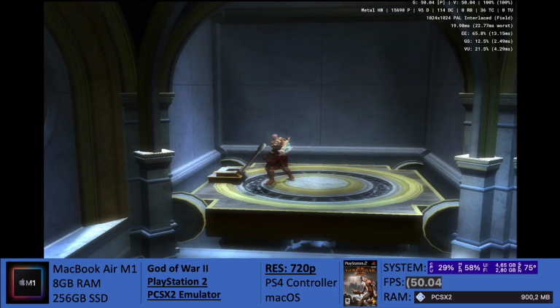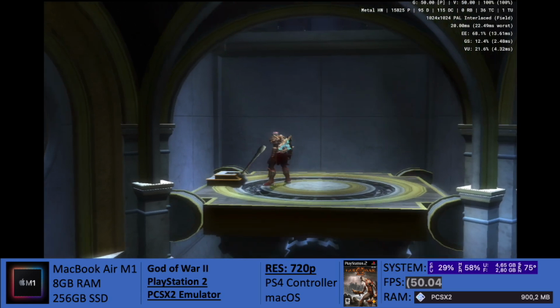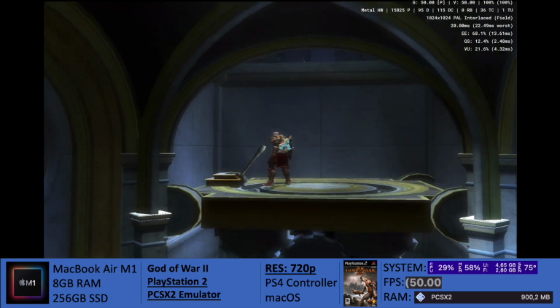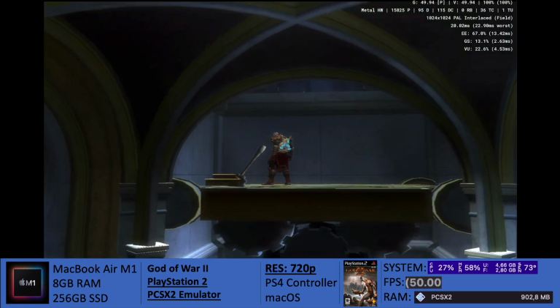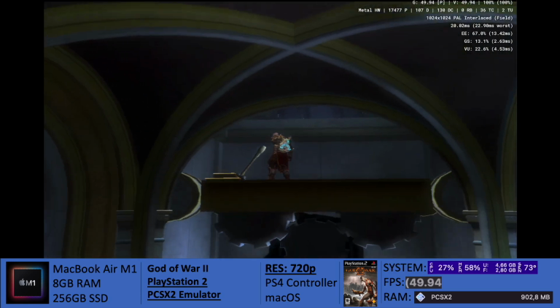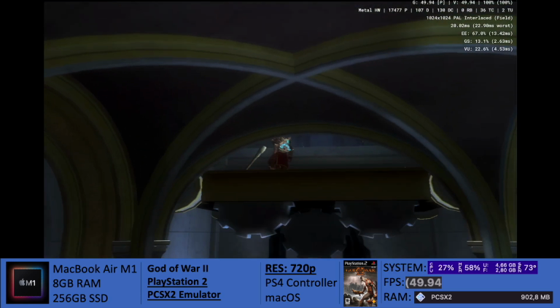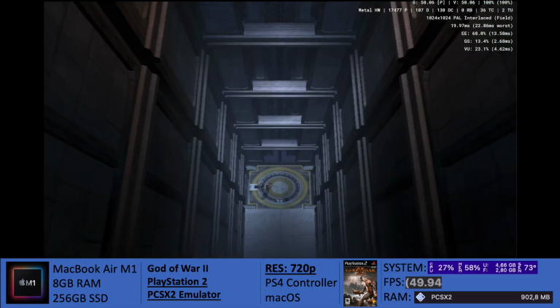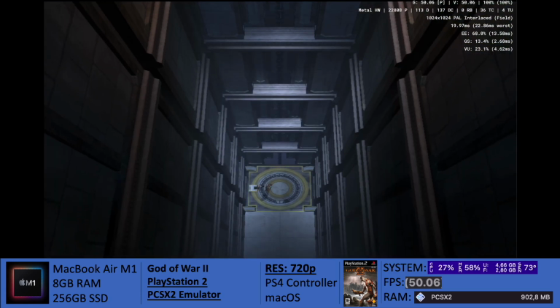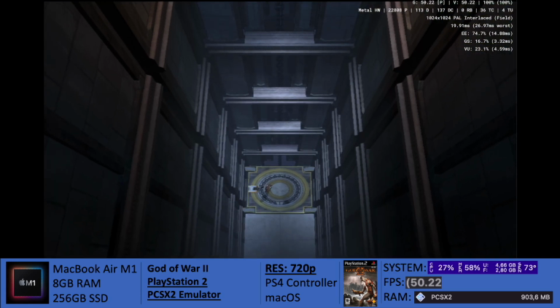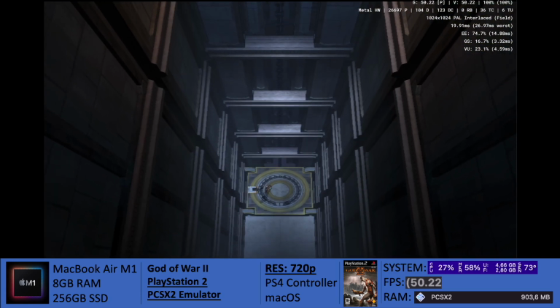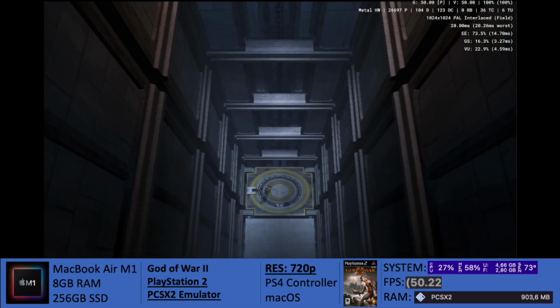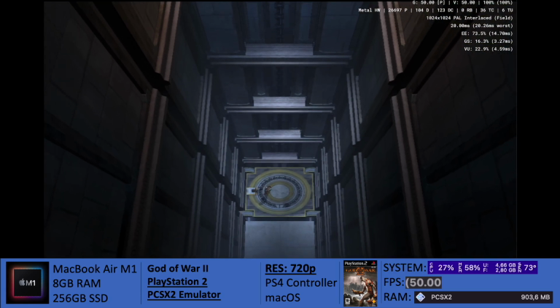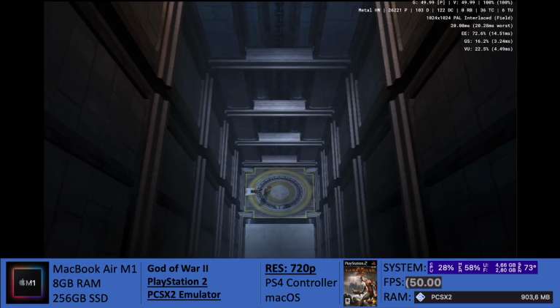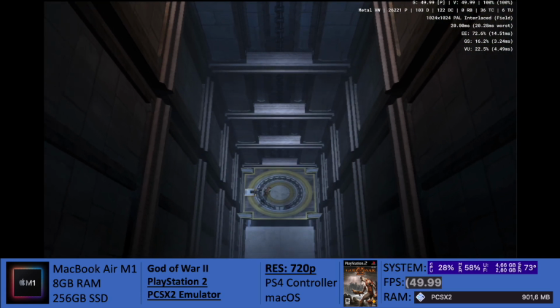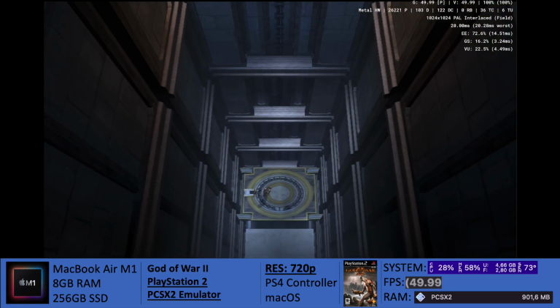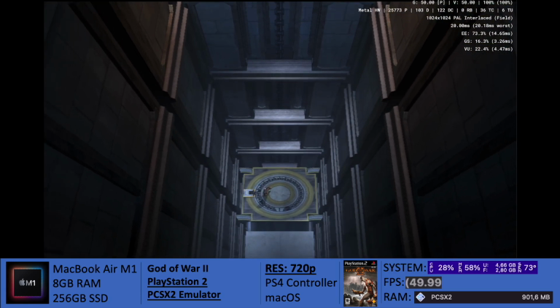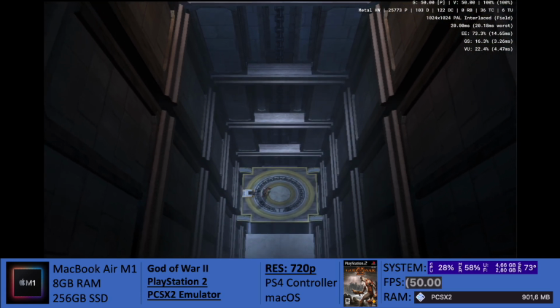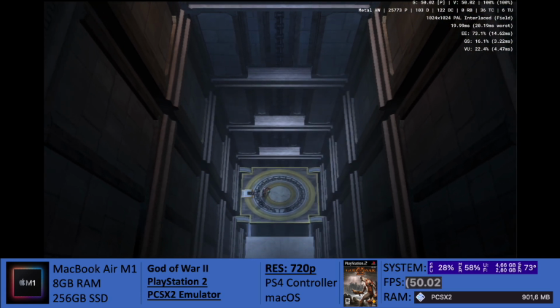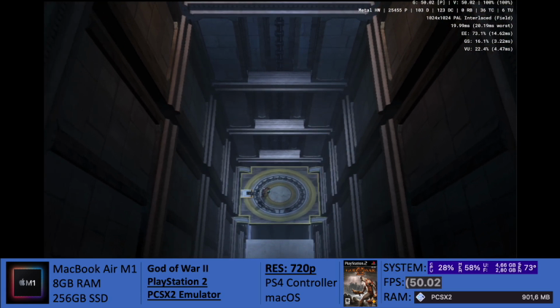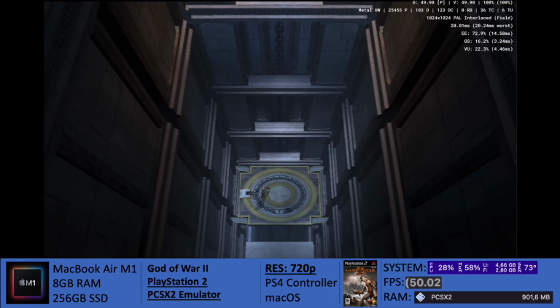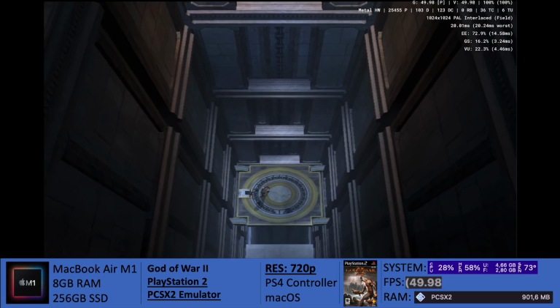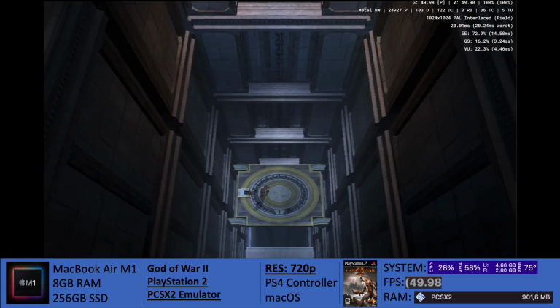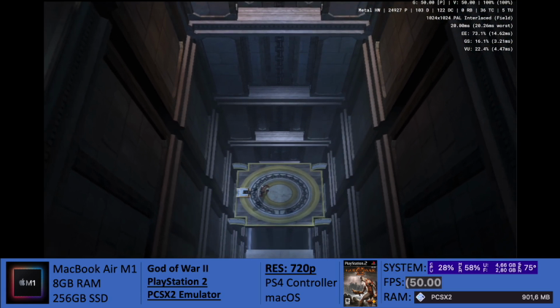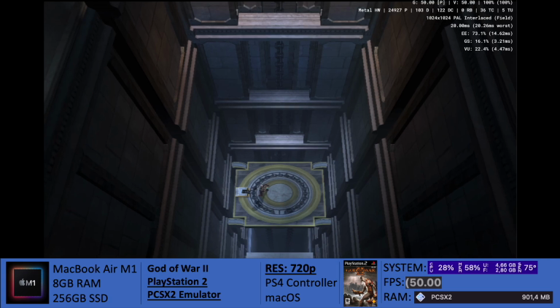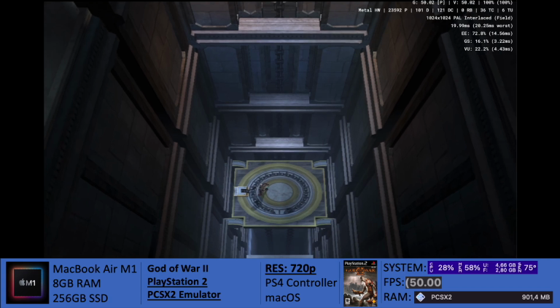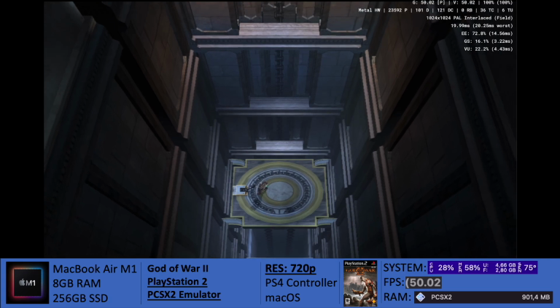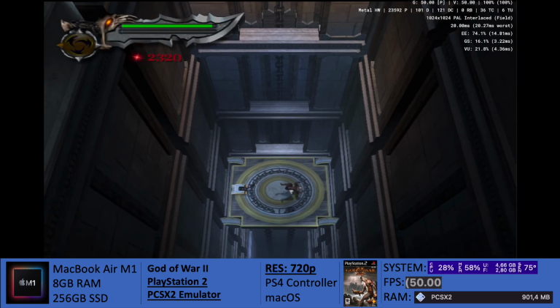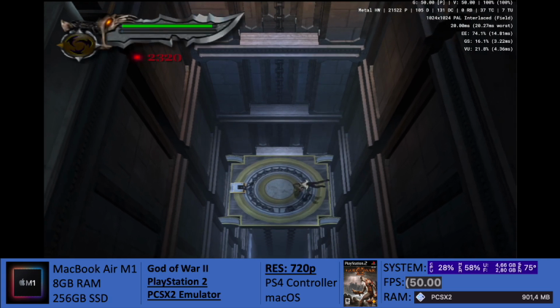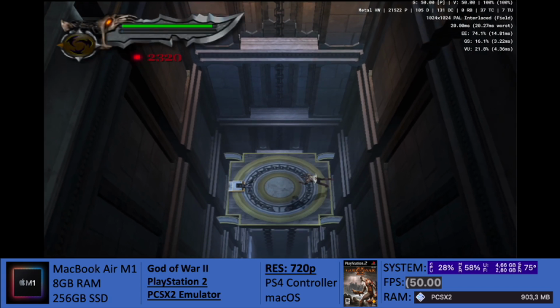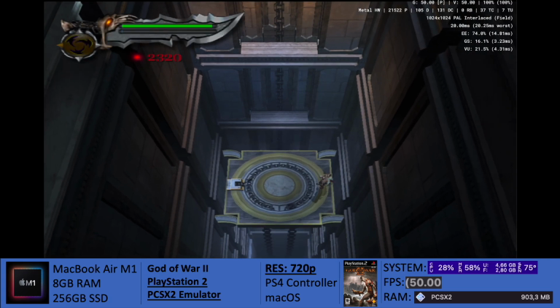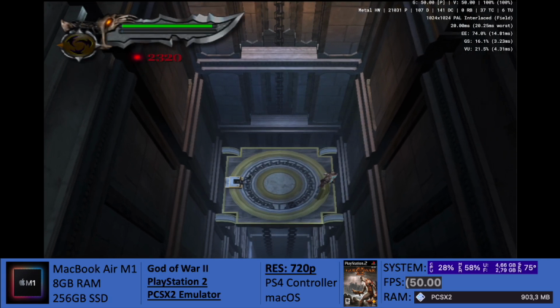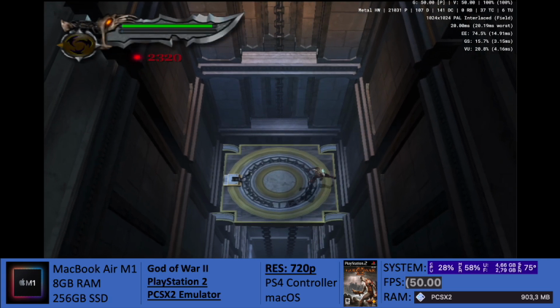Hey everybody, Derek from MacGaming here with another video. Following up with the PCSX2 emulator, today I bring God of War 2.